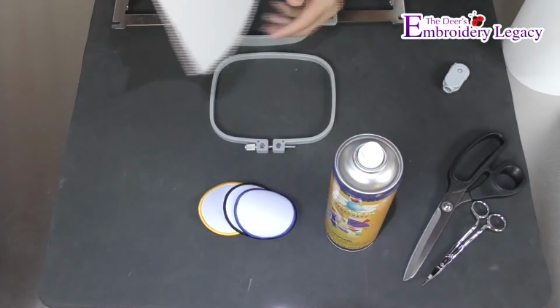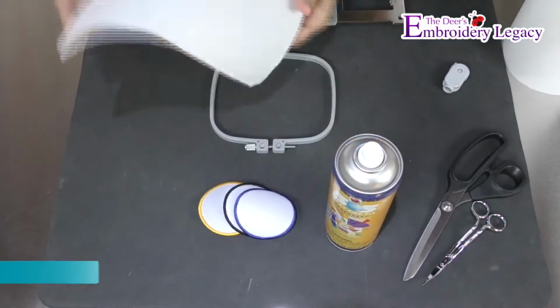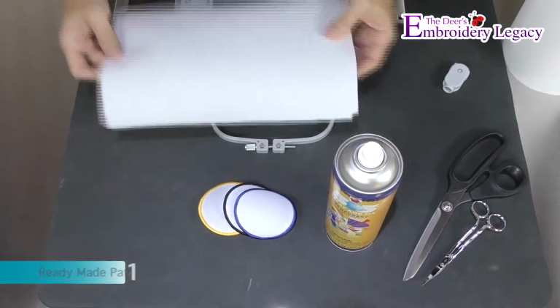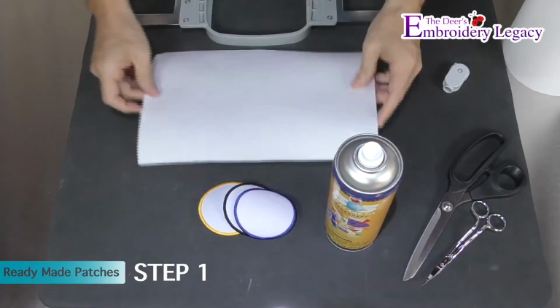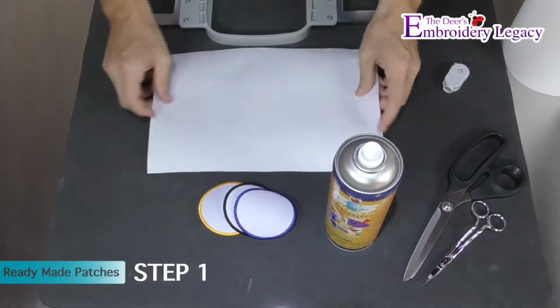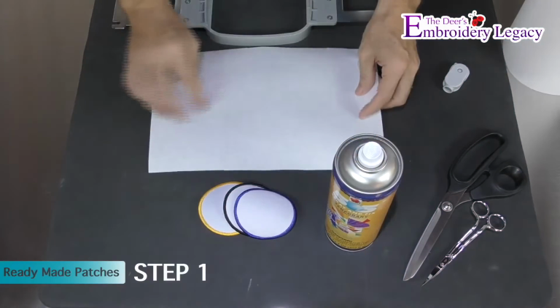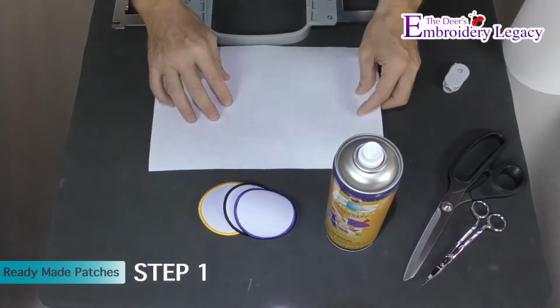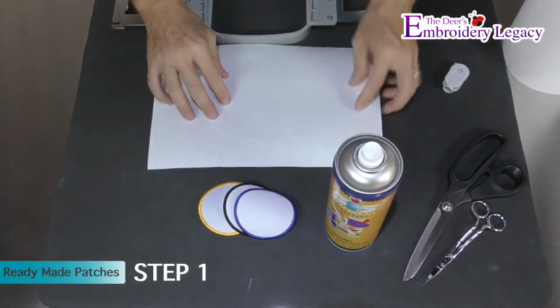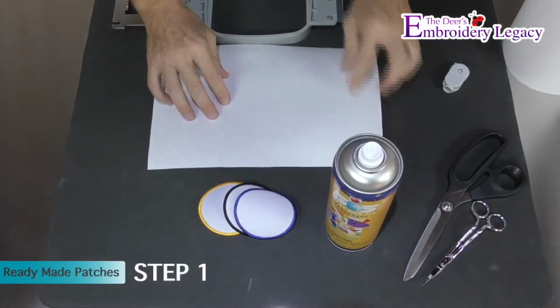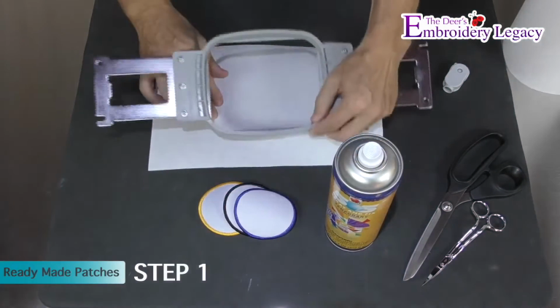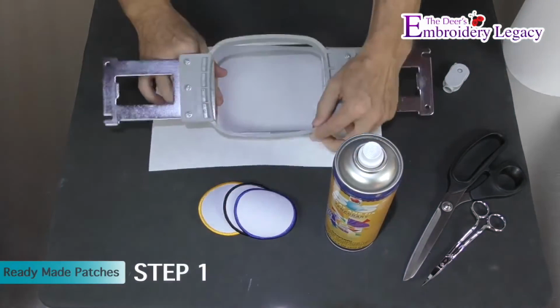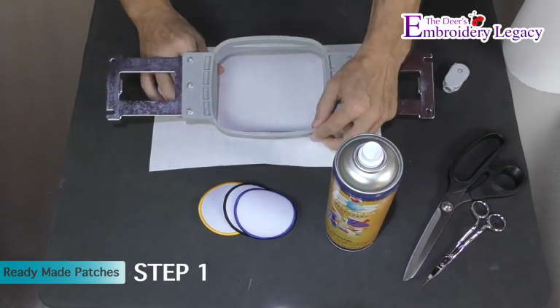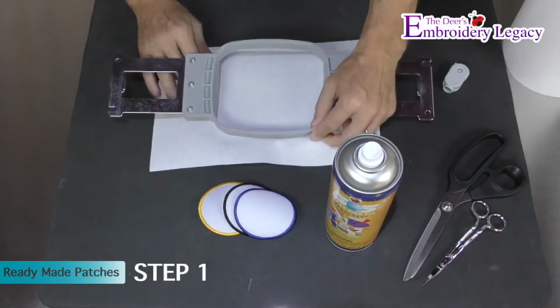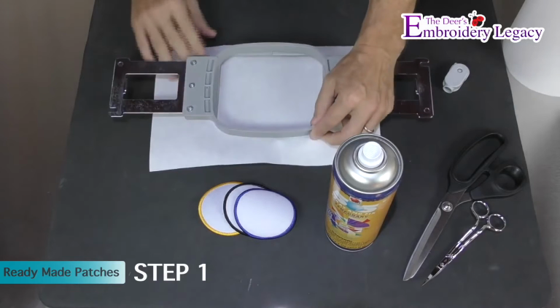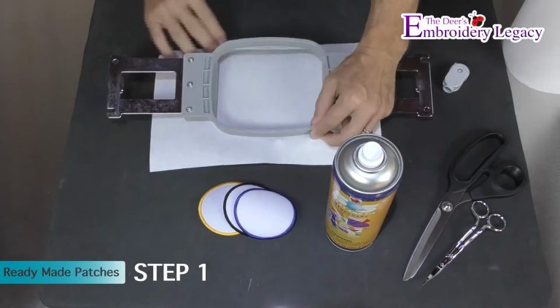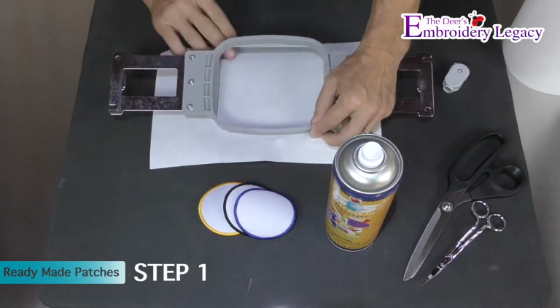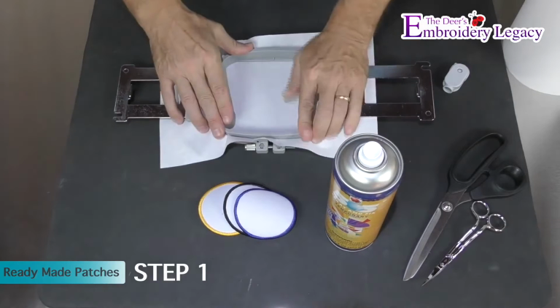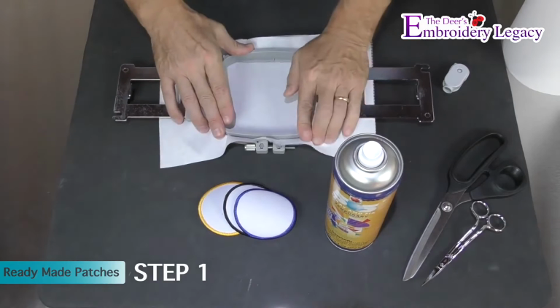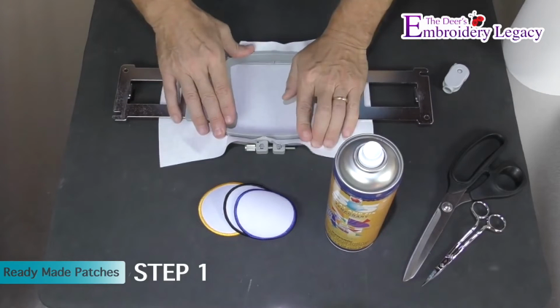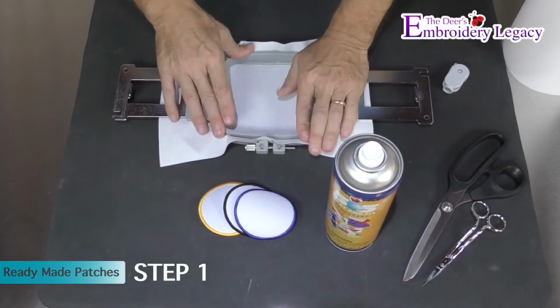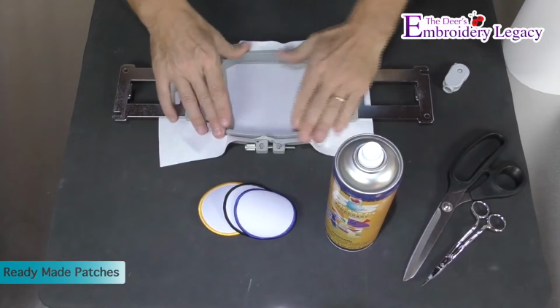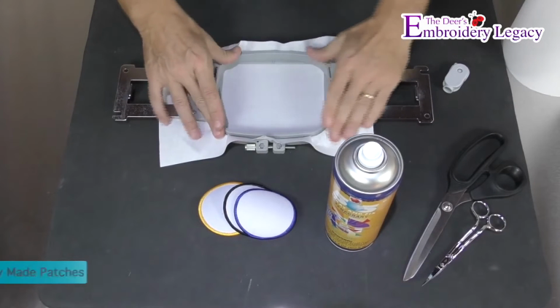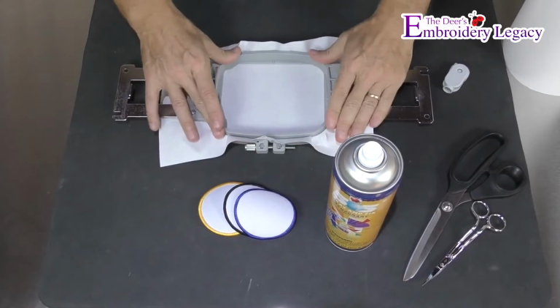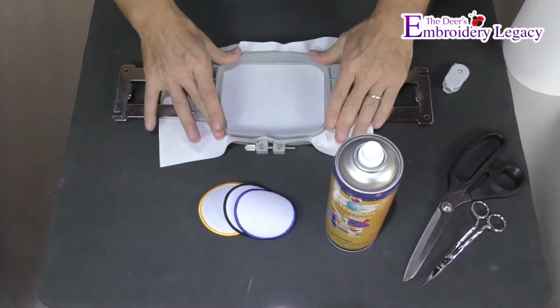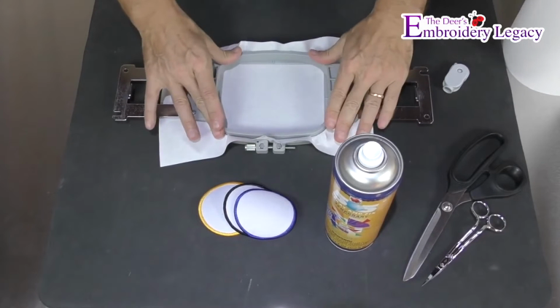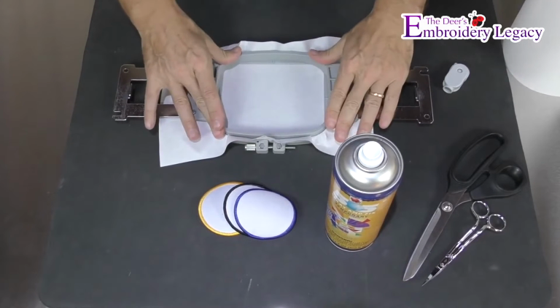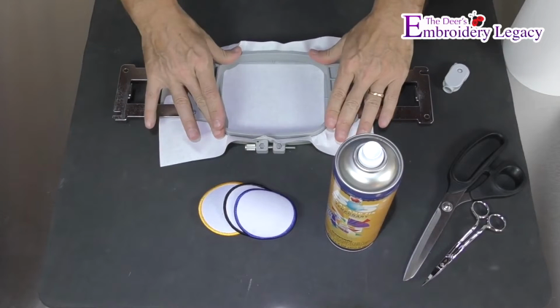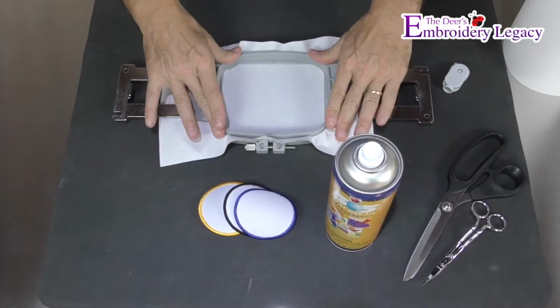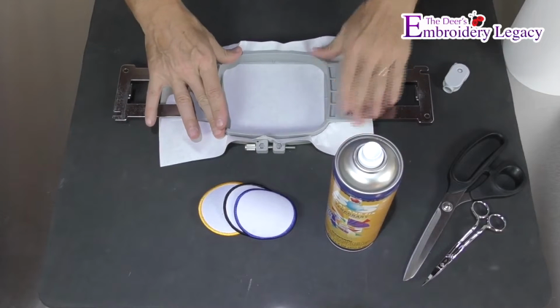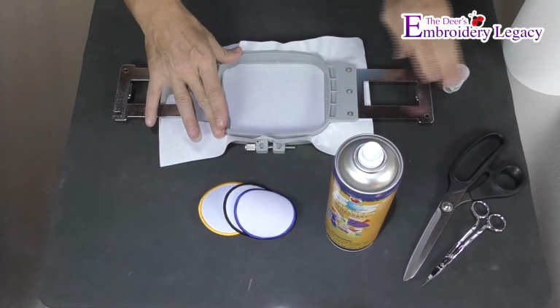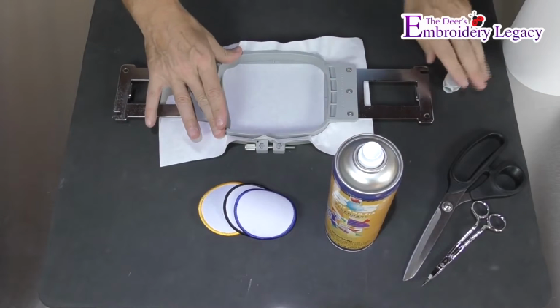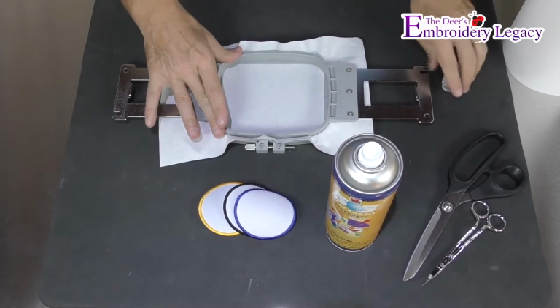In step 1 we will hoop a piece of tearaway stabilizer and proceed by tightening the hoop as much as possible.